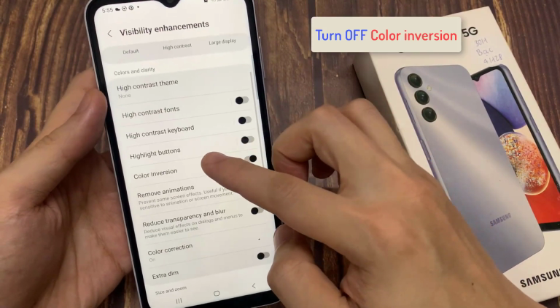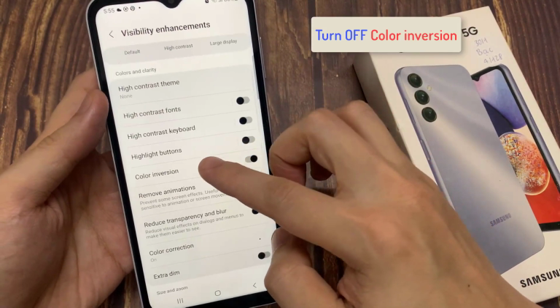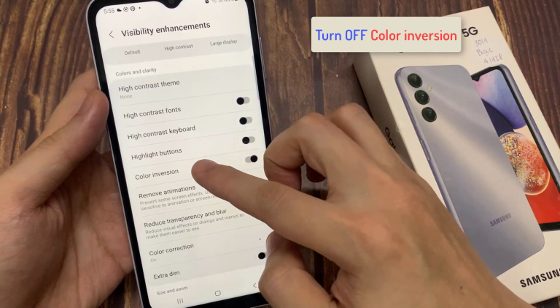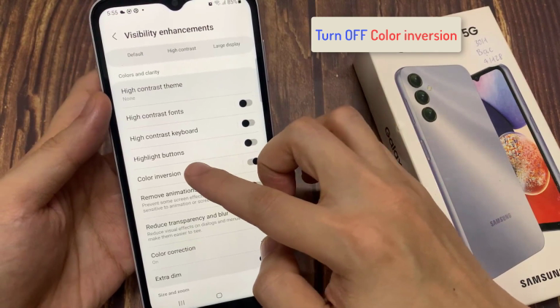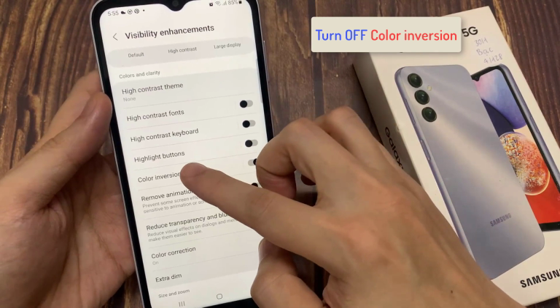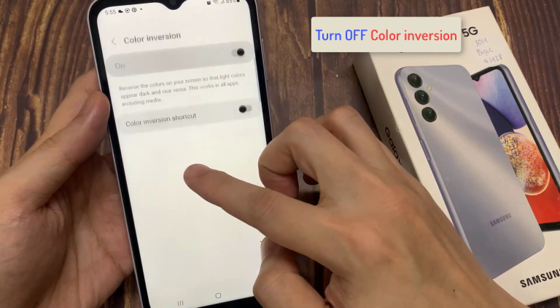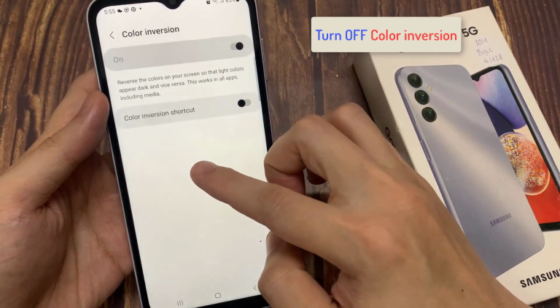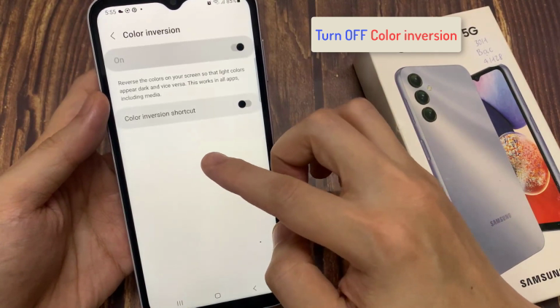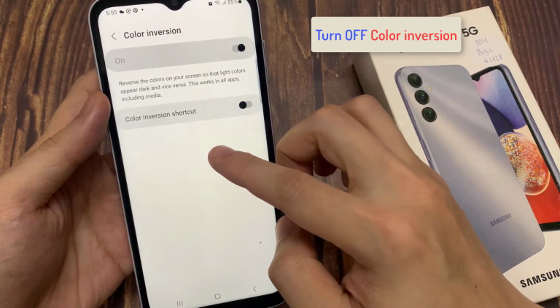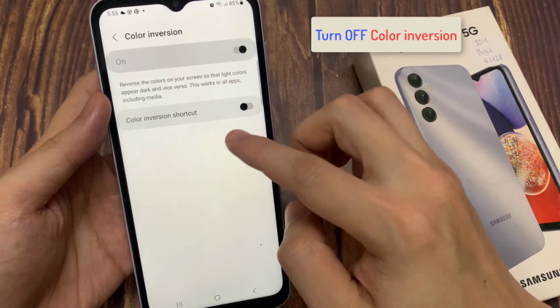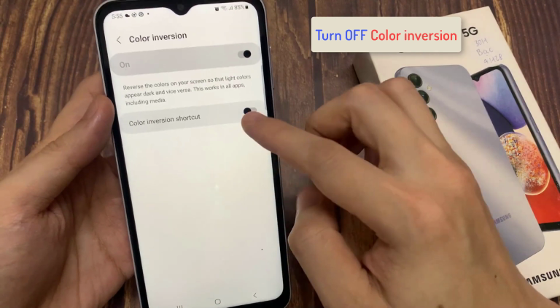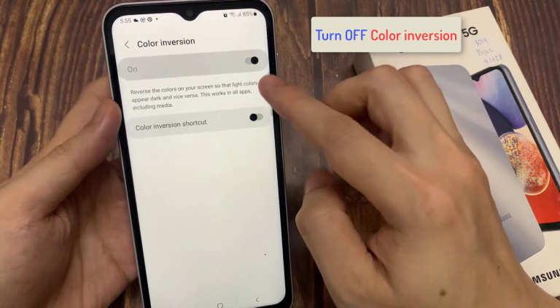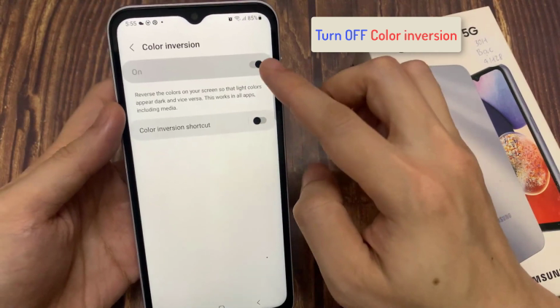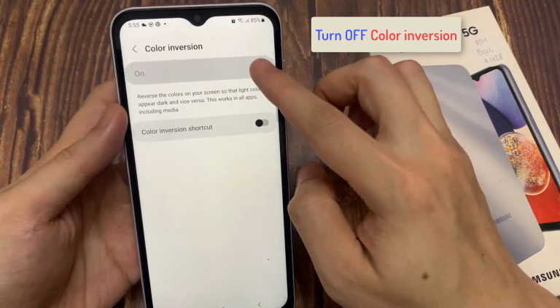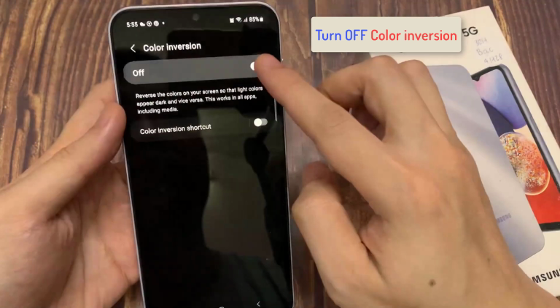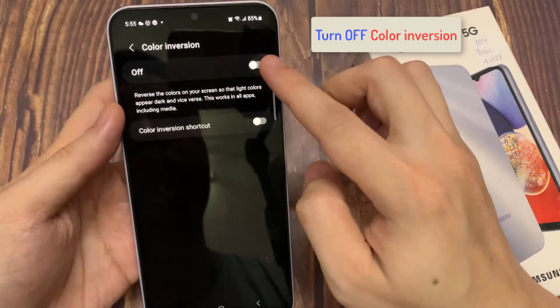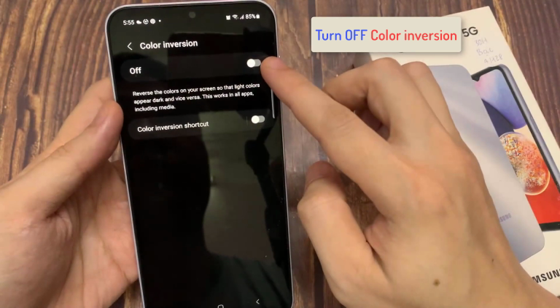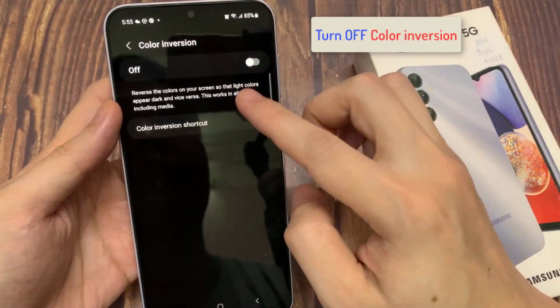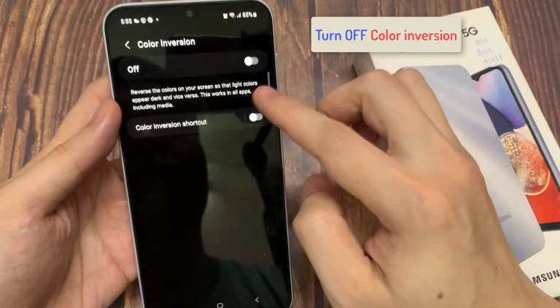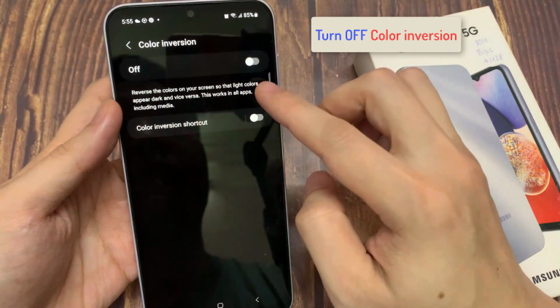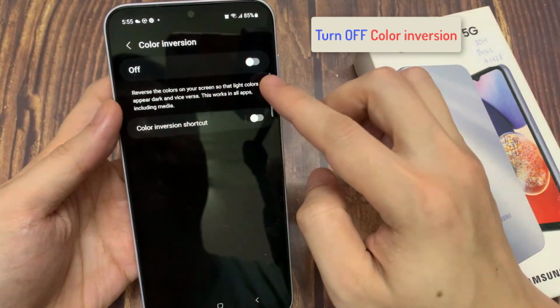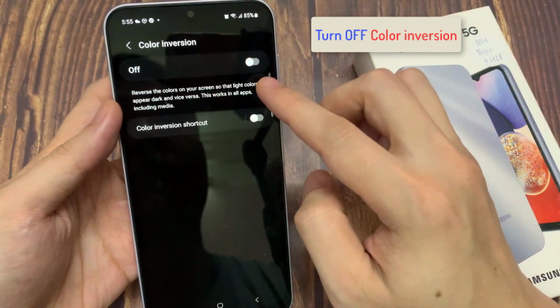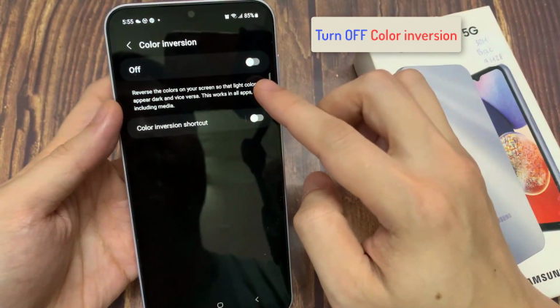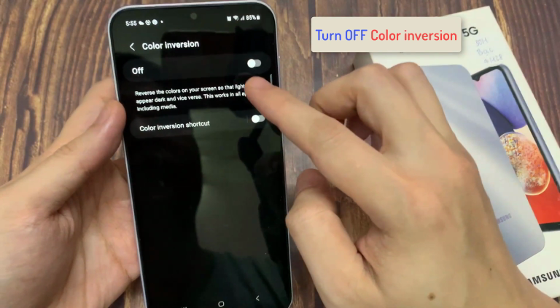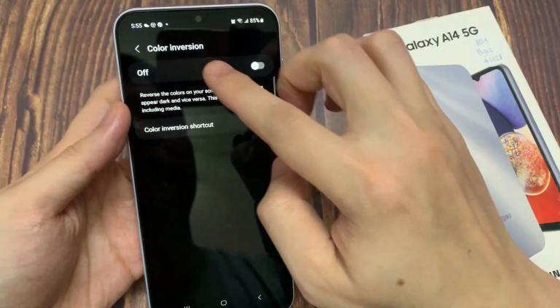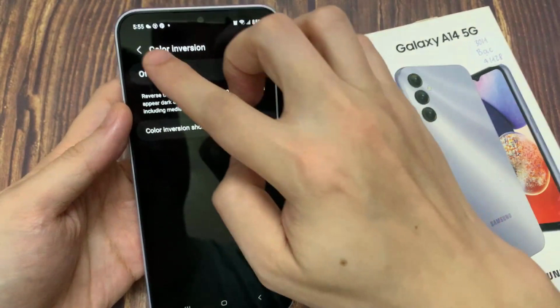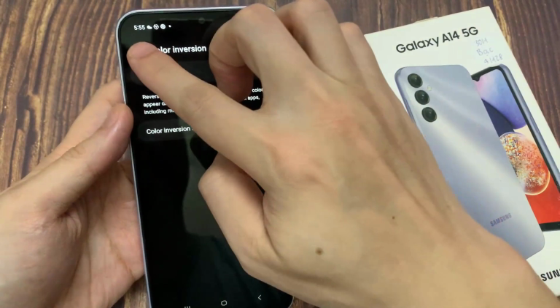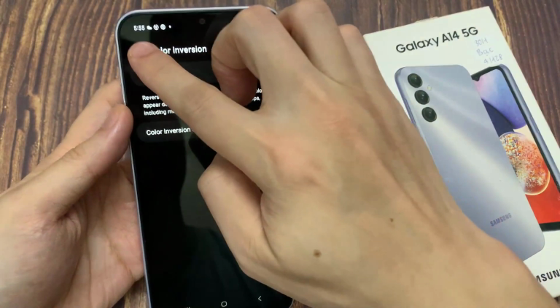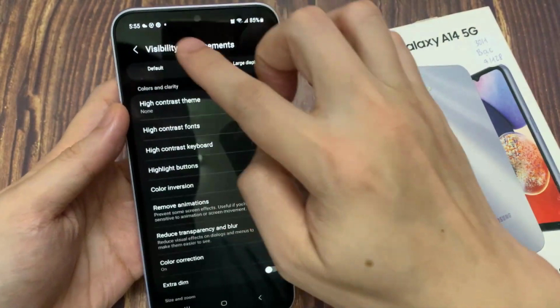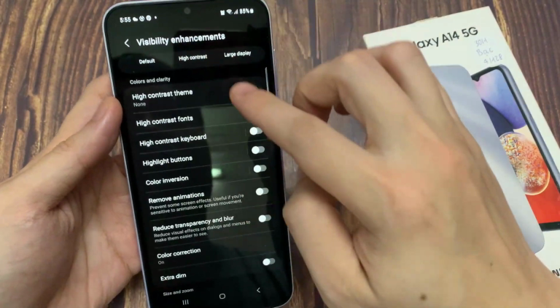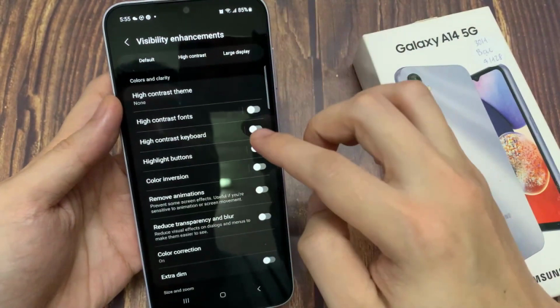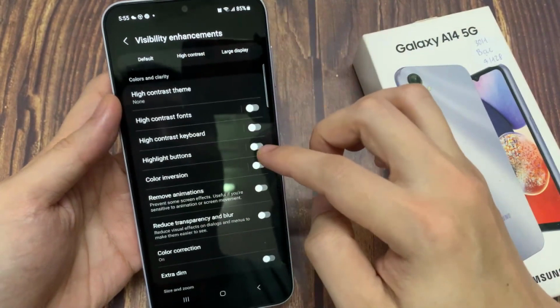Then go down and tap on color inversion. At the top, tap on the toggle button to switch it off, then tap on the back.